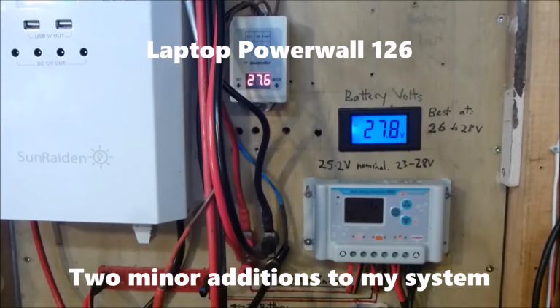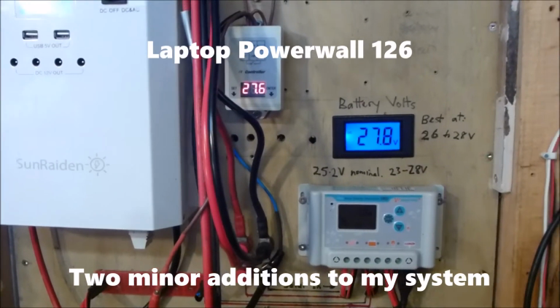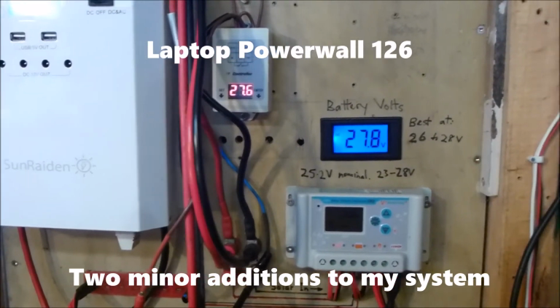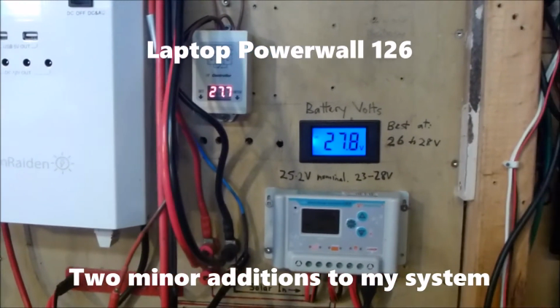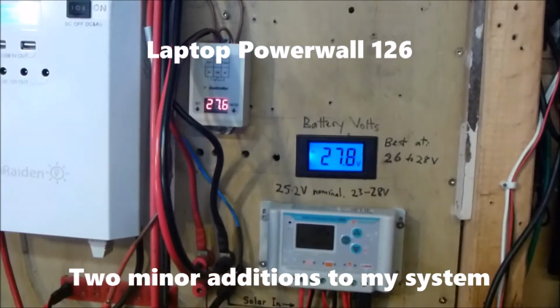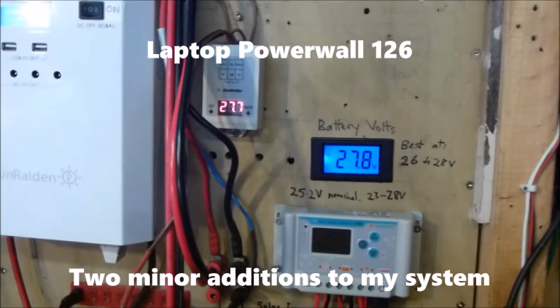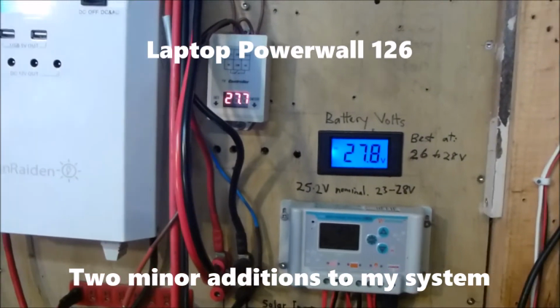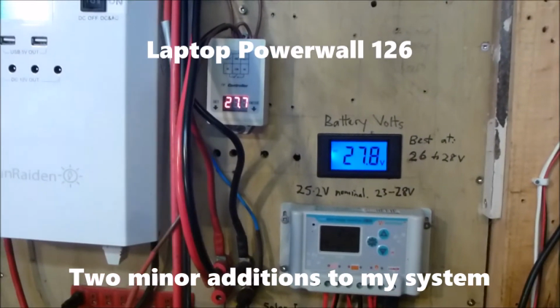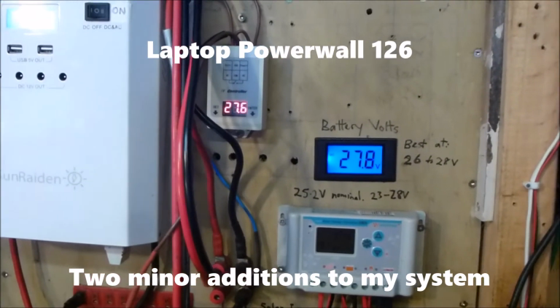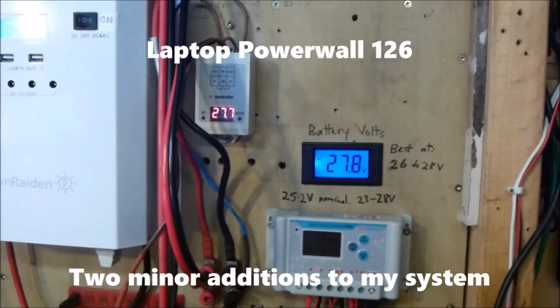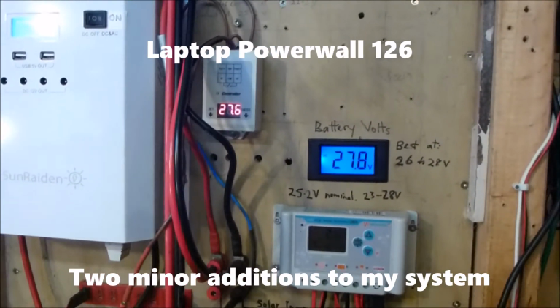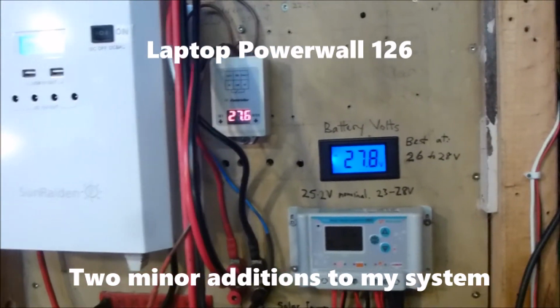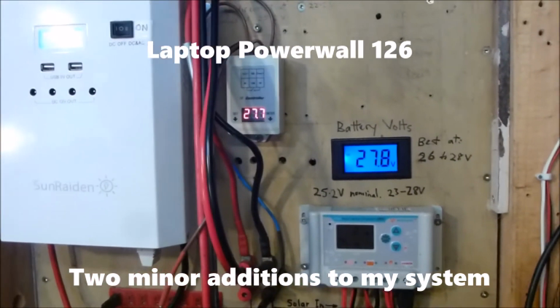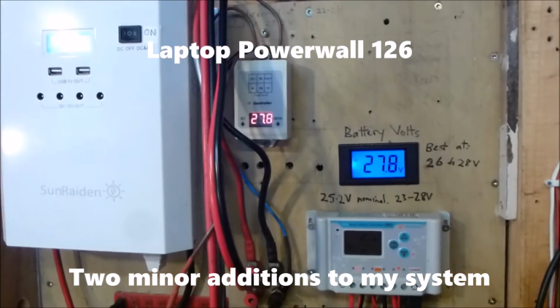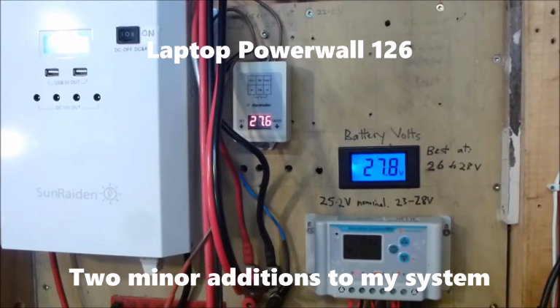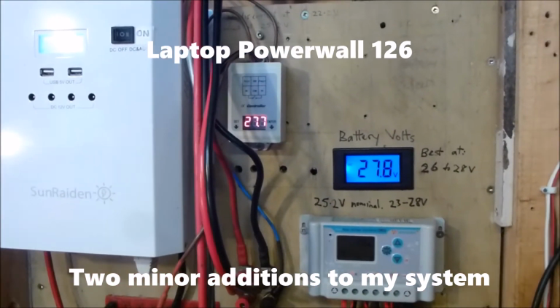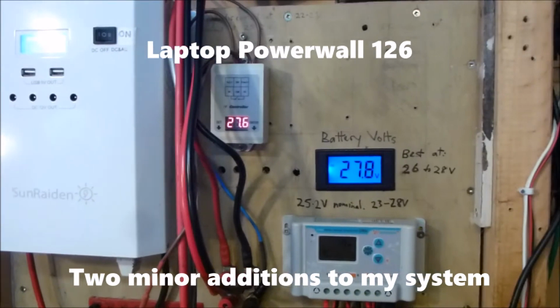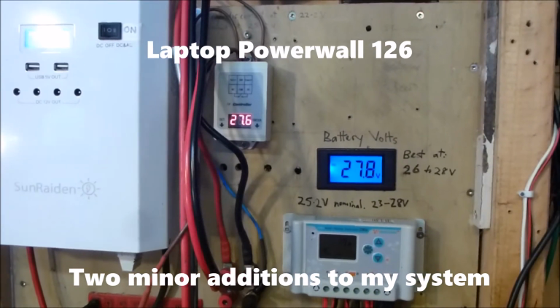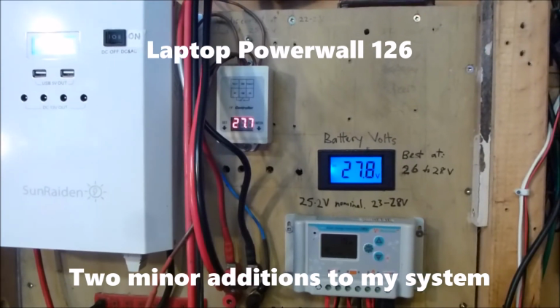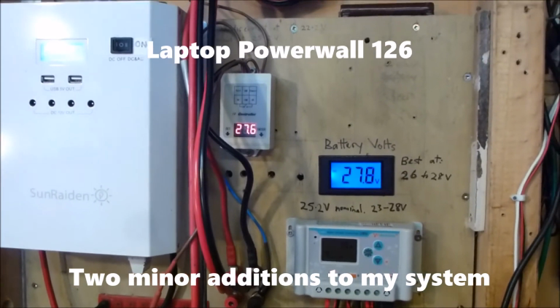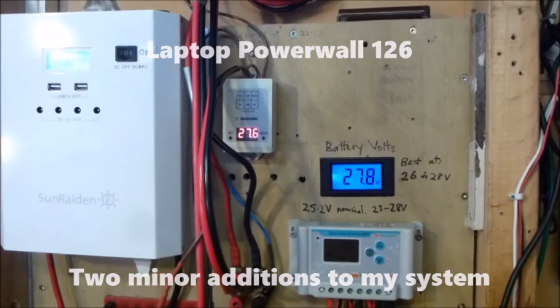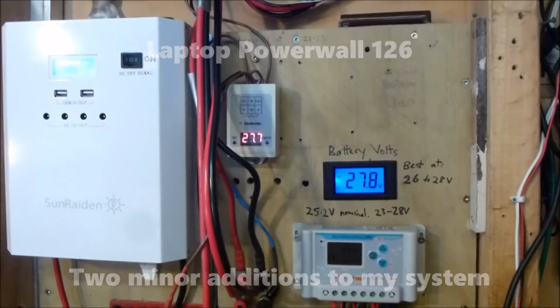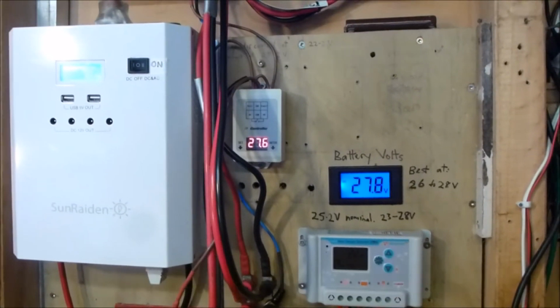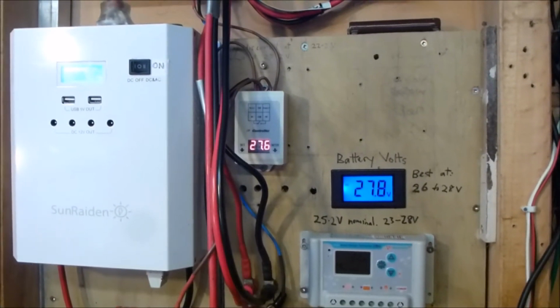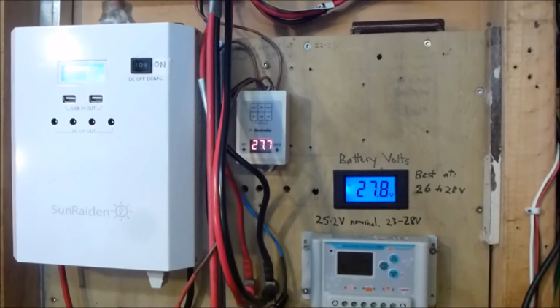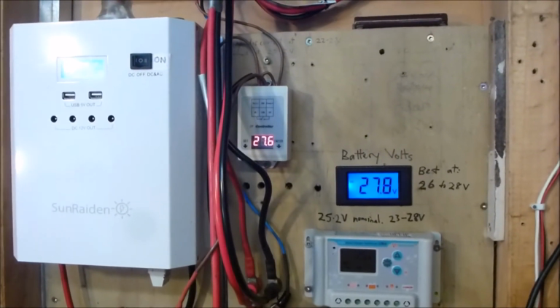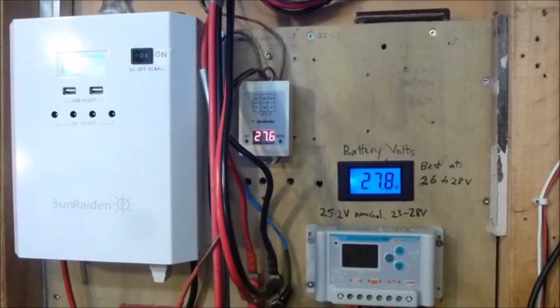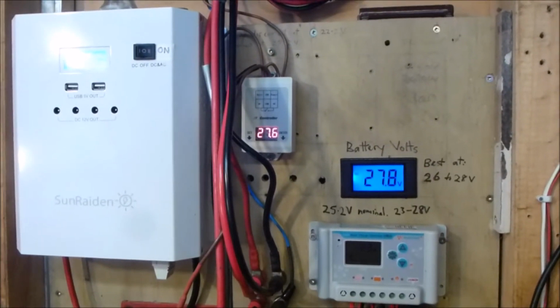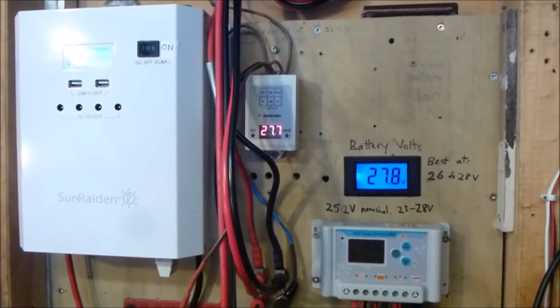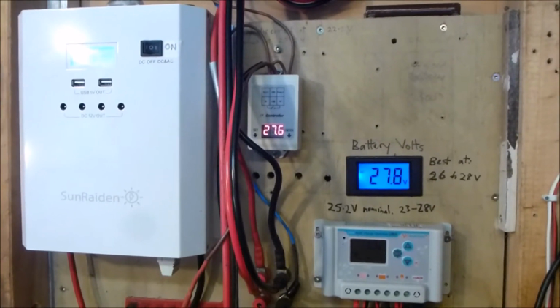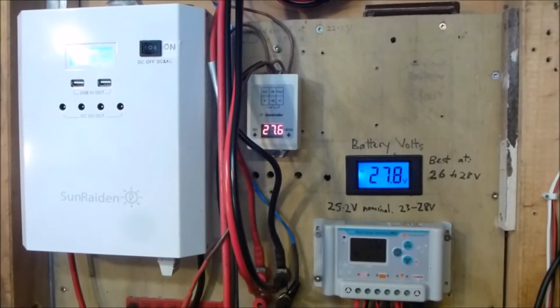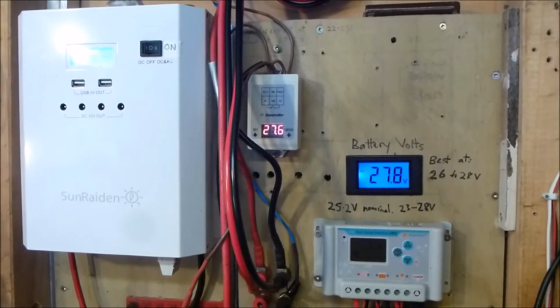Hi folks, a quick update on two new additions to my solar power system.